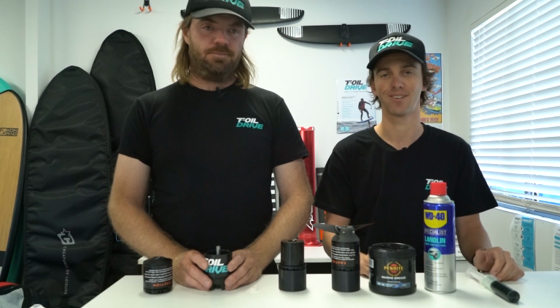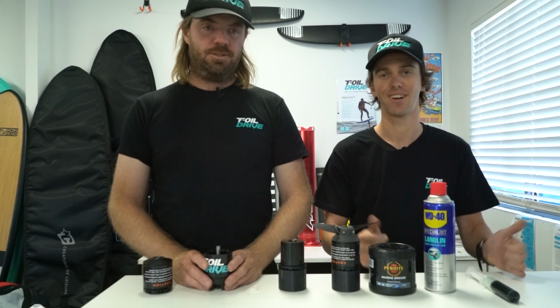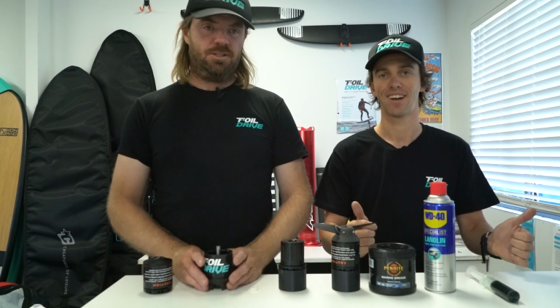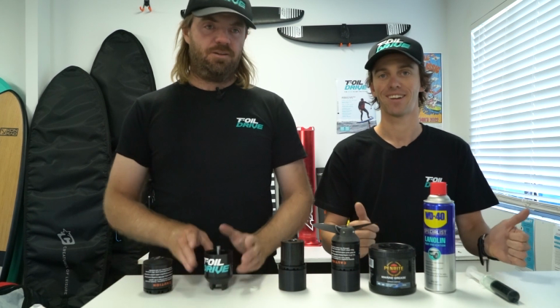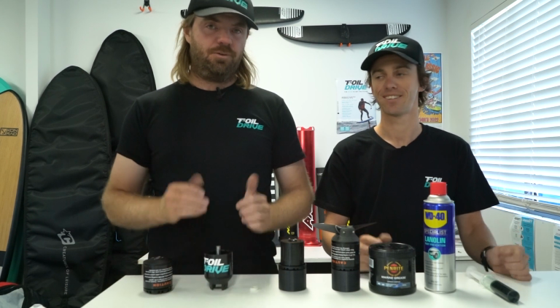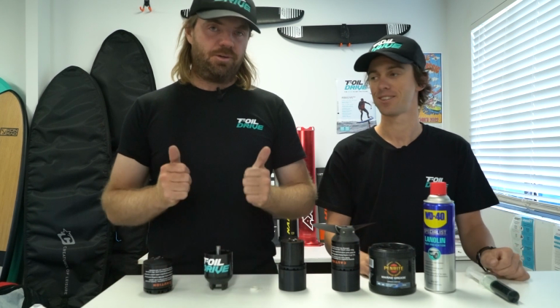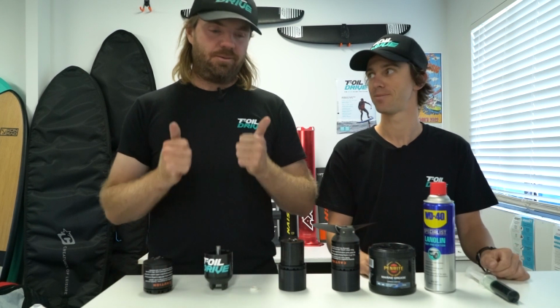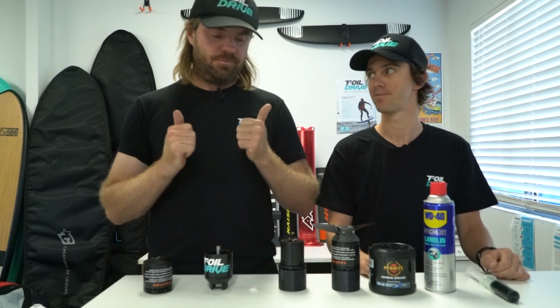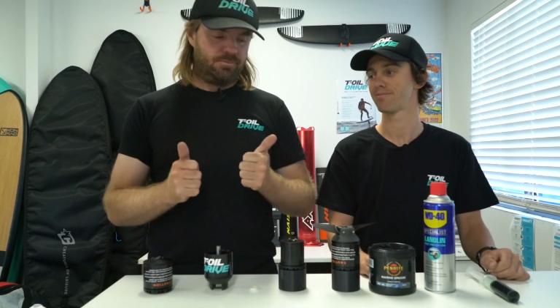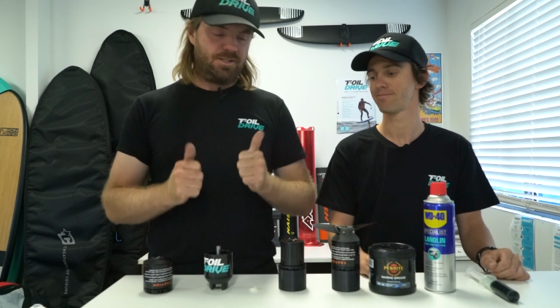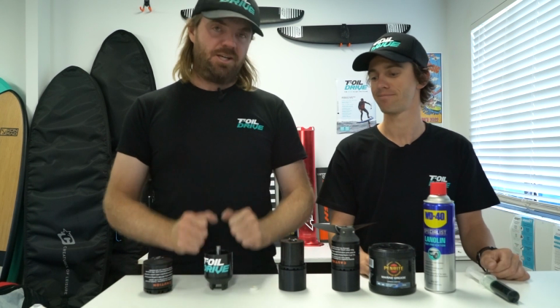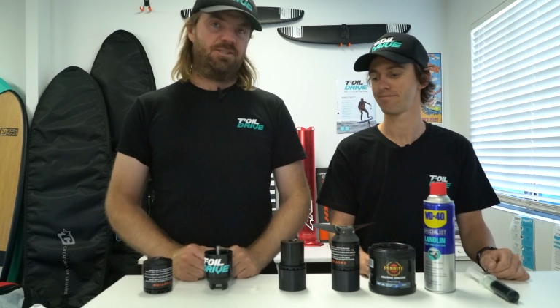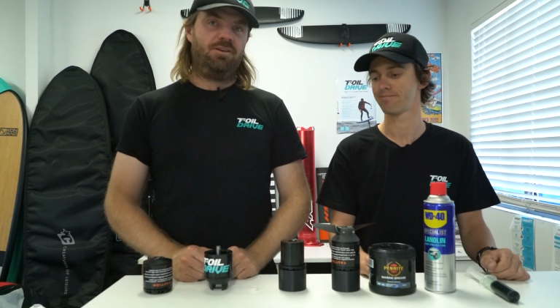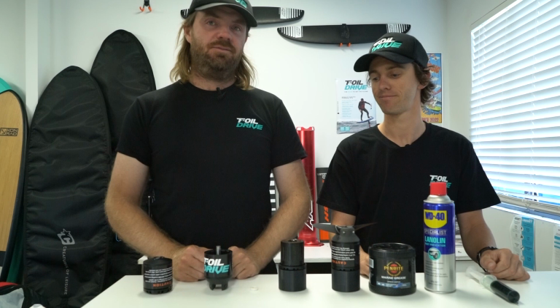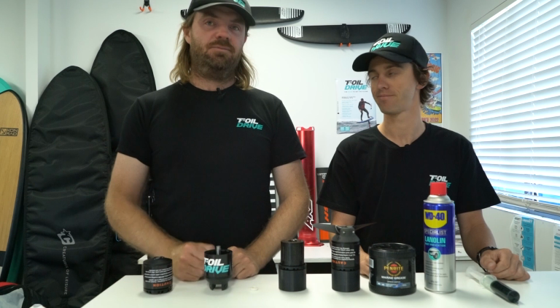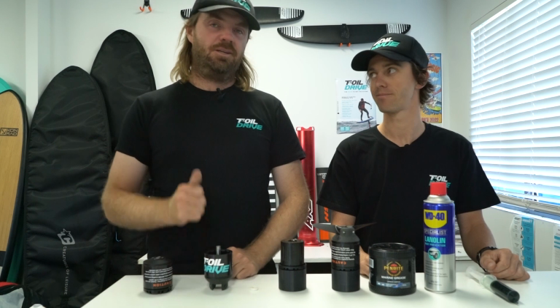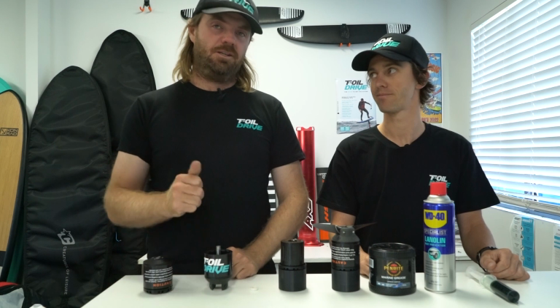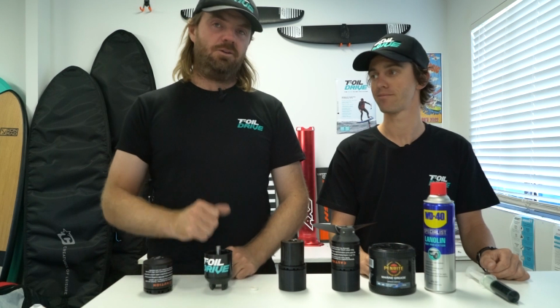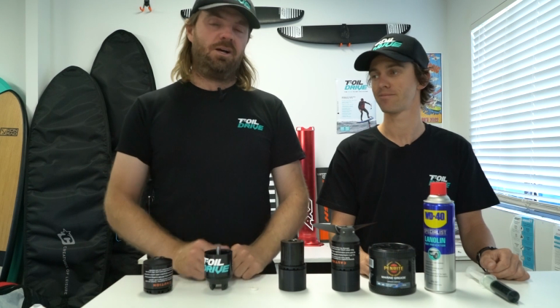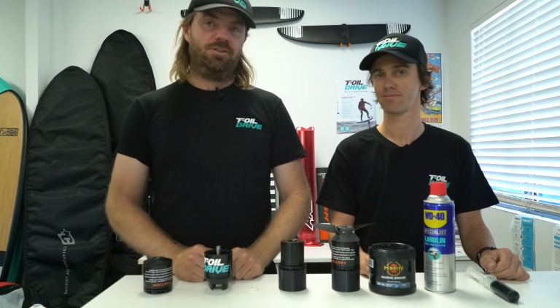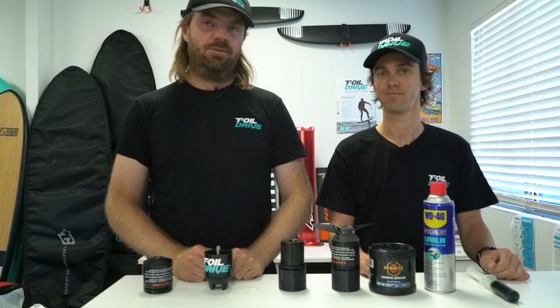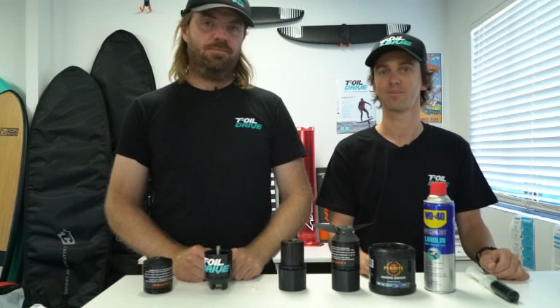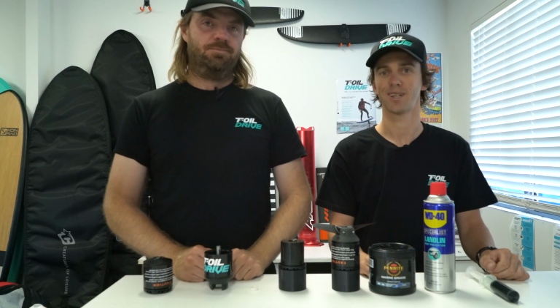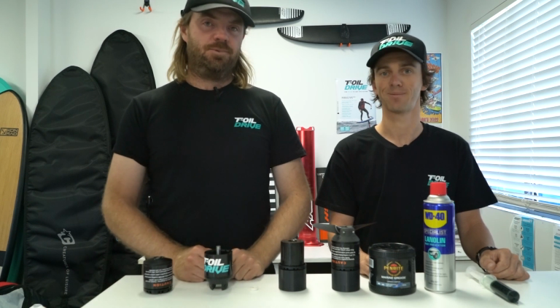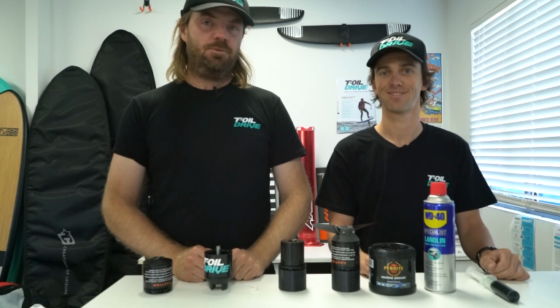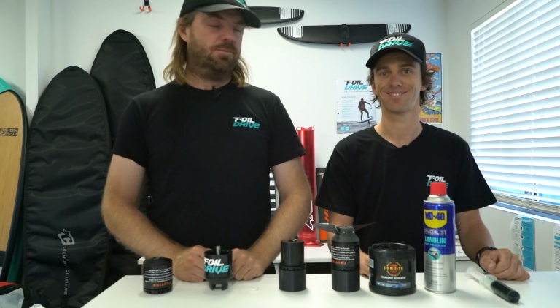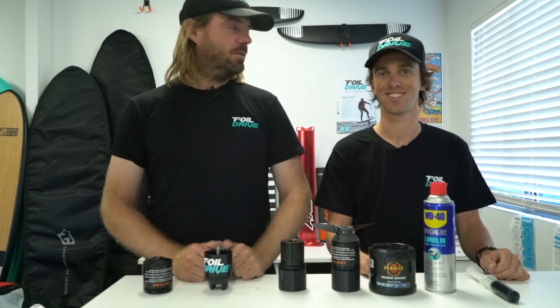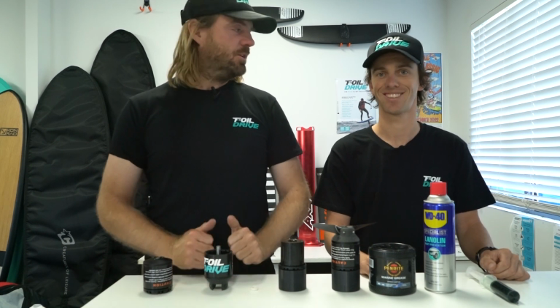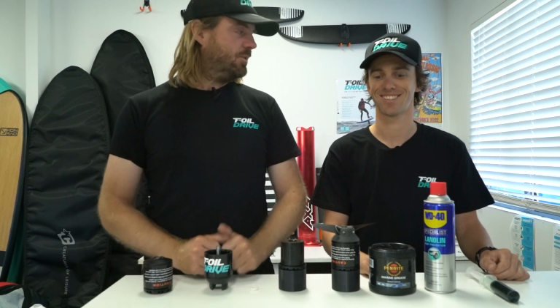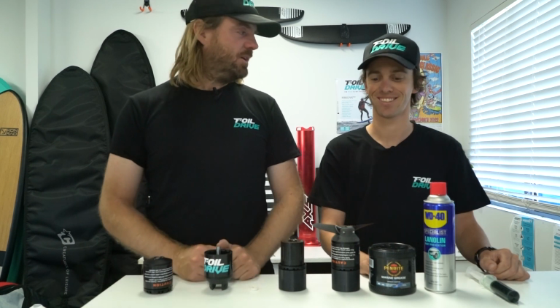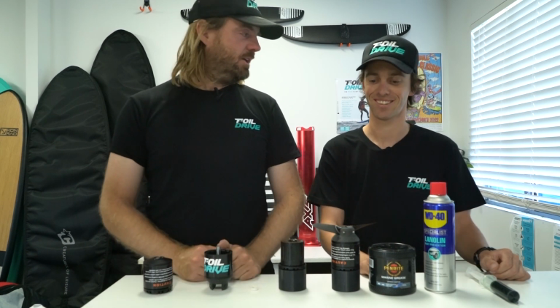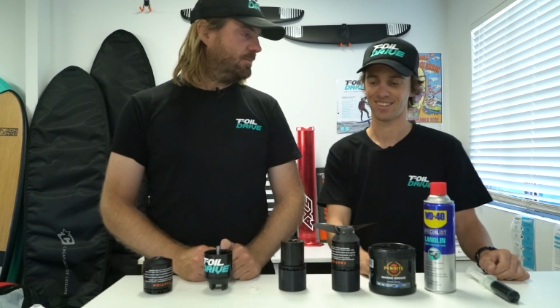Just like your foil gear — maintain your stuff and it'll look after you. Let's go show them how to clean it.